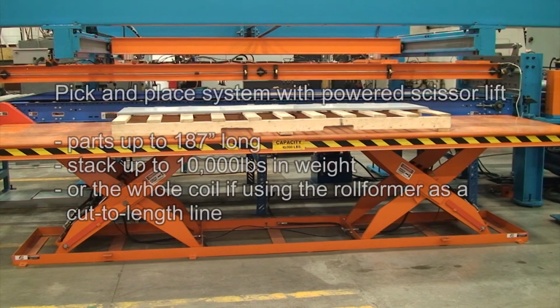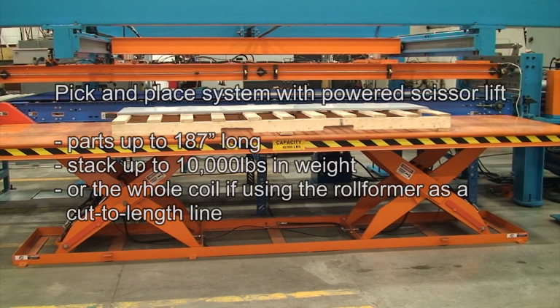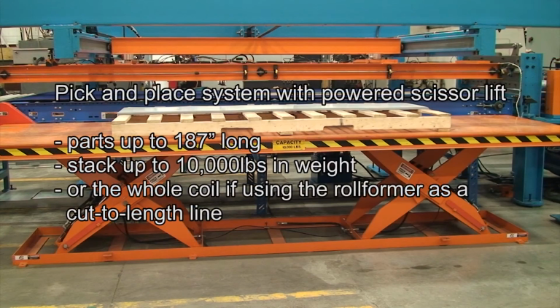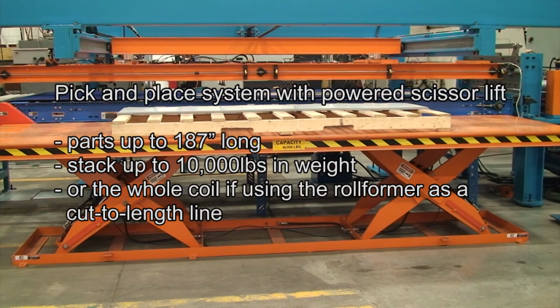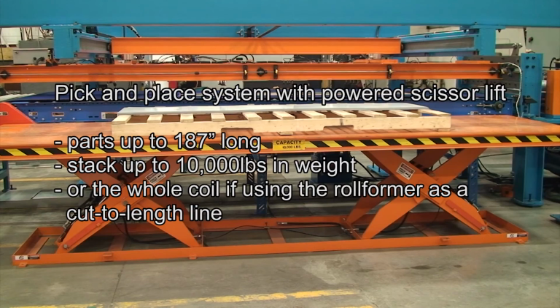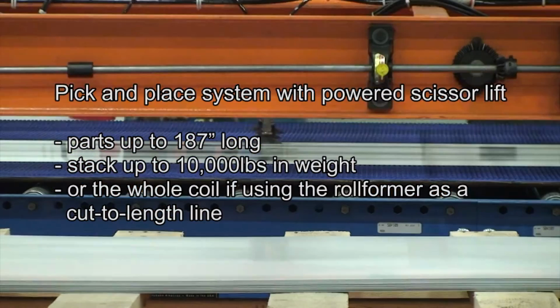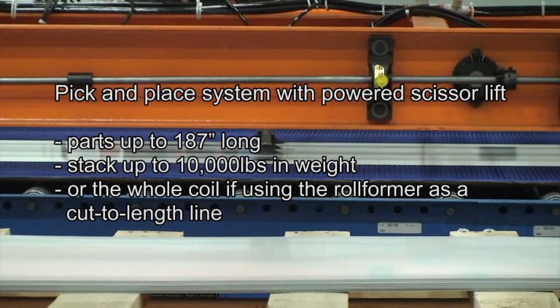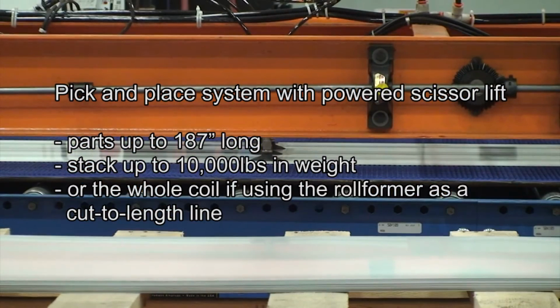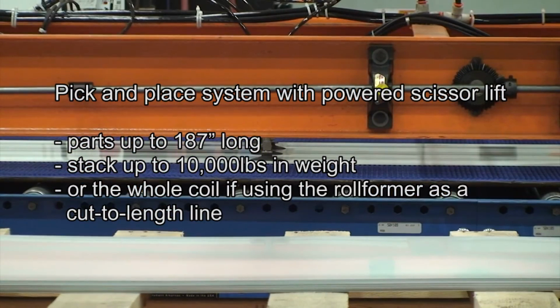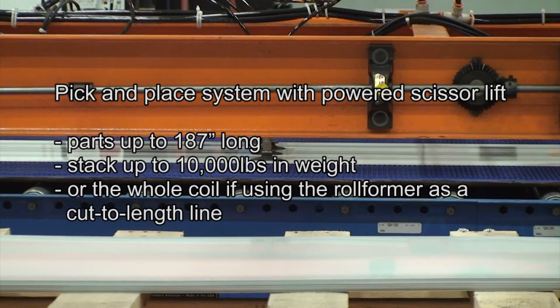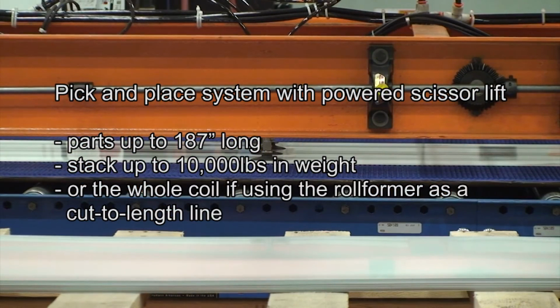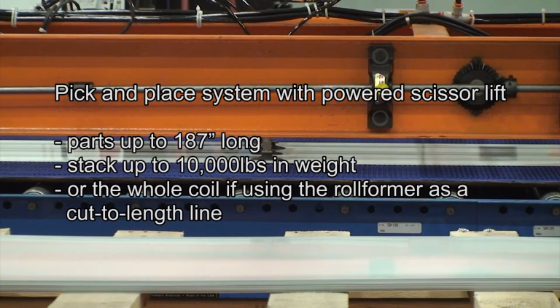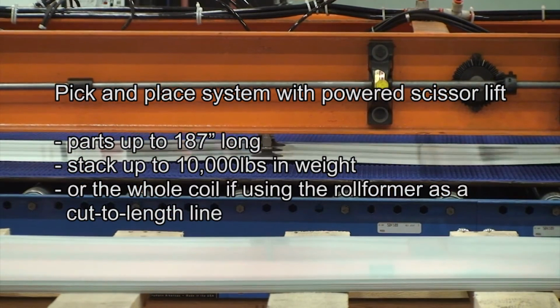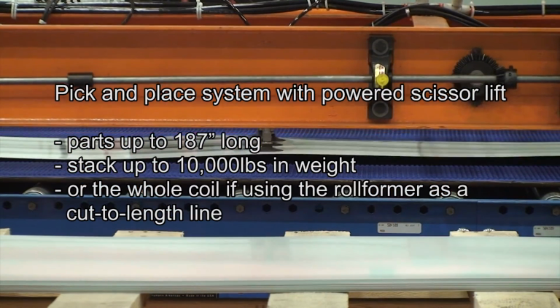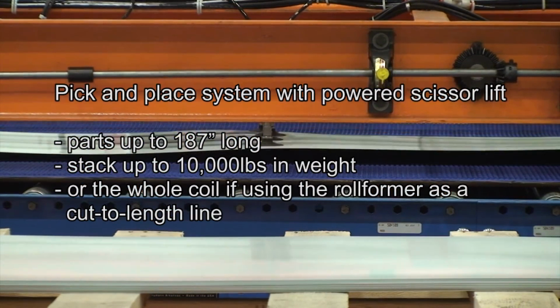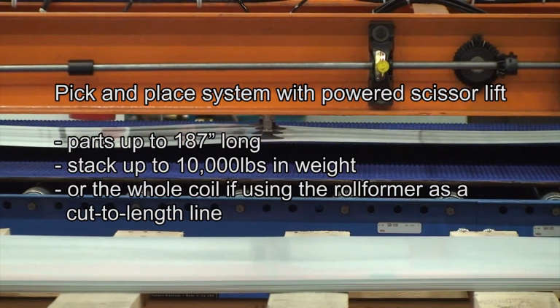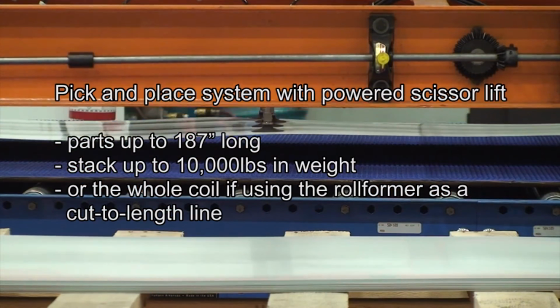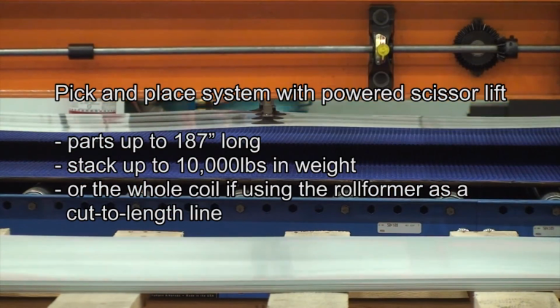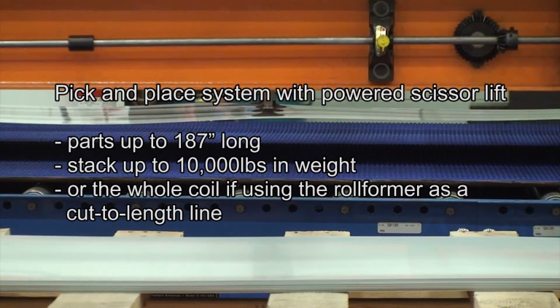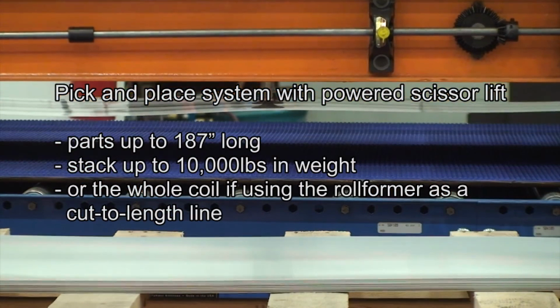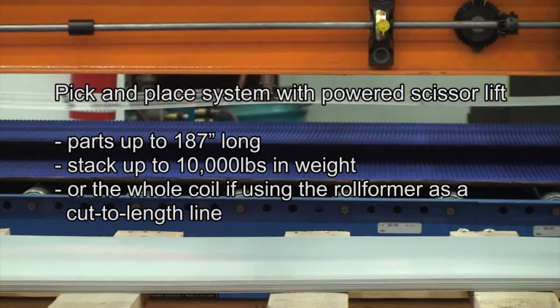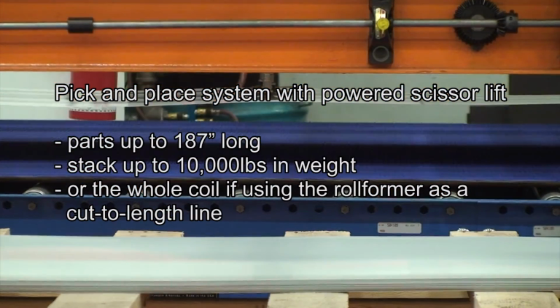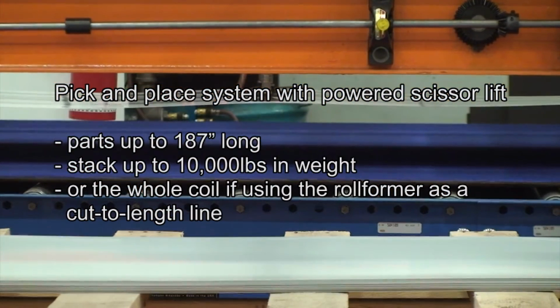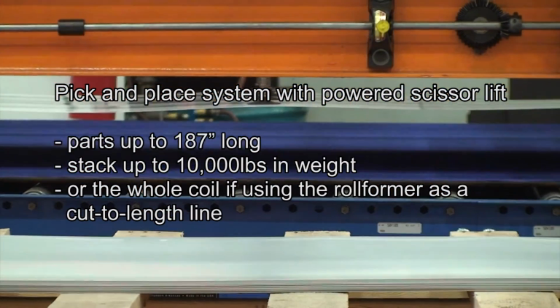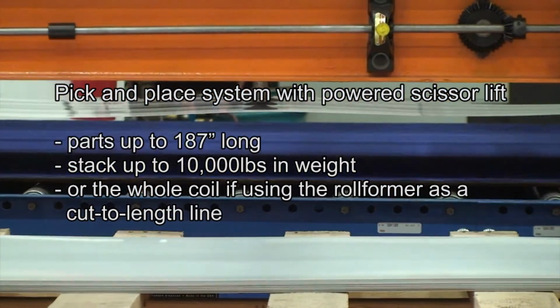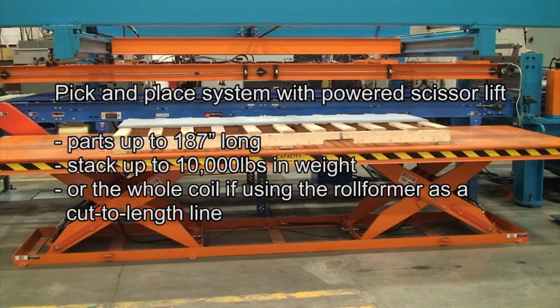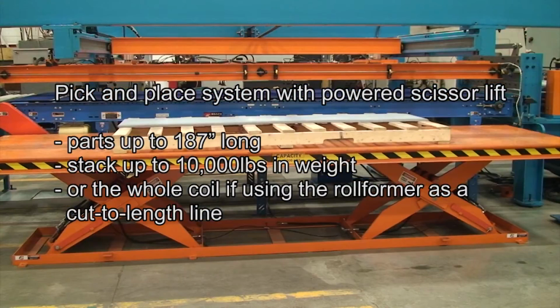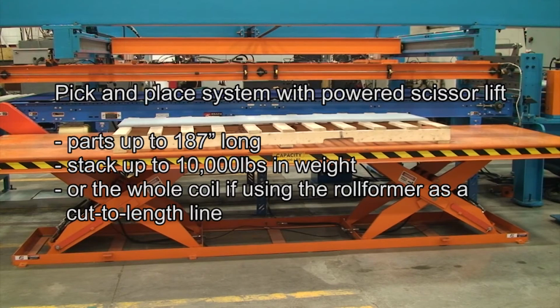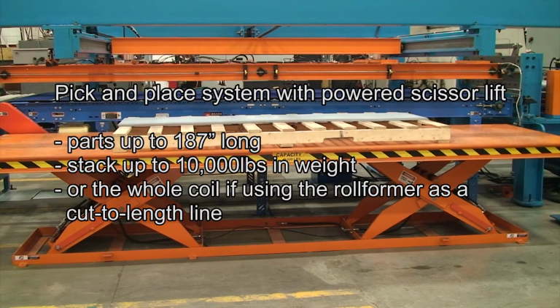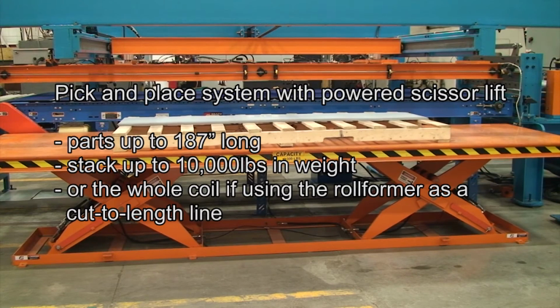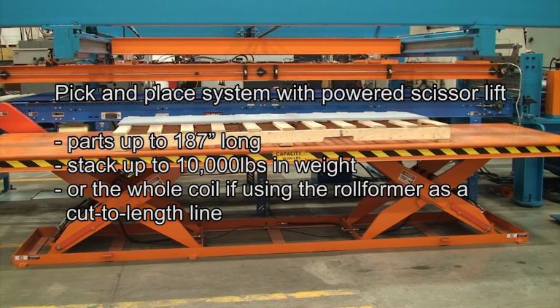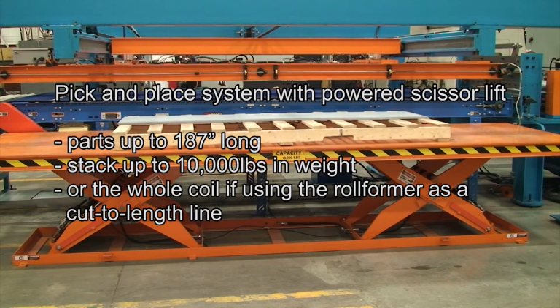Alternatively, the lengths may be stacked and collected prior to roll forming by the pick and place system, which is equipped with a powered scissor lift.